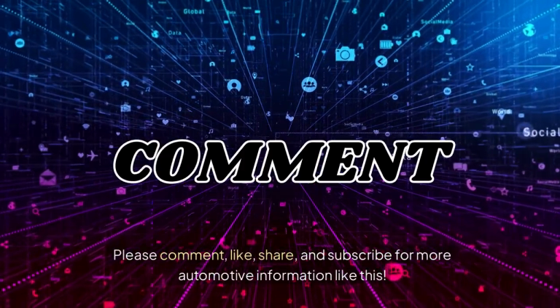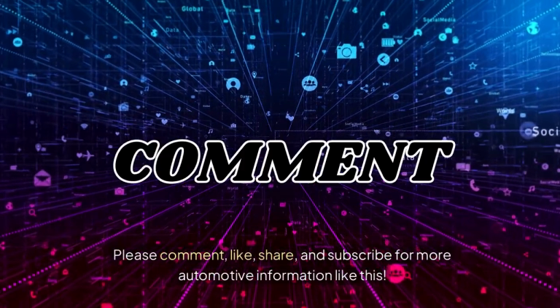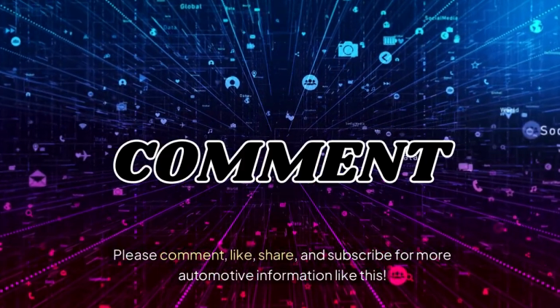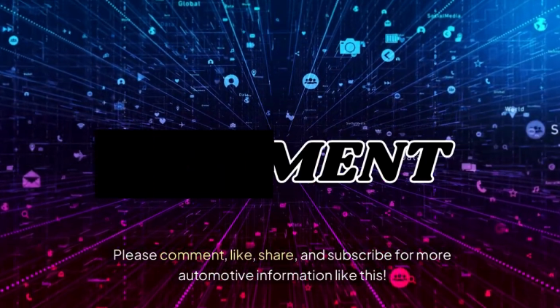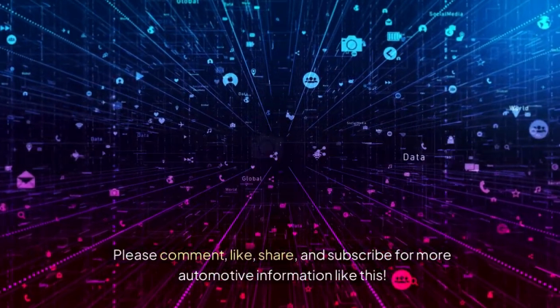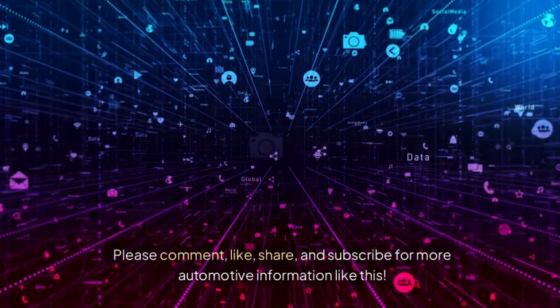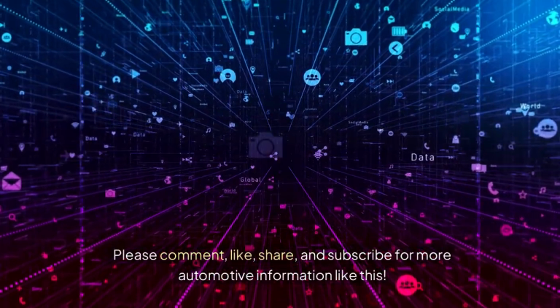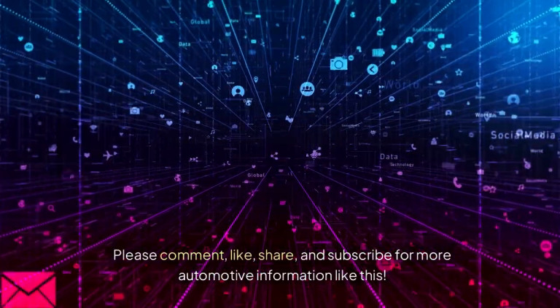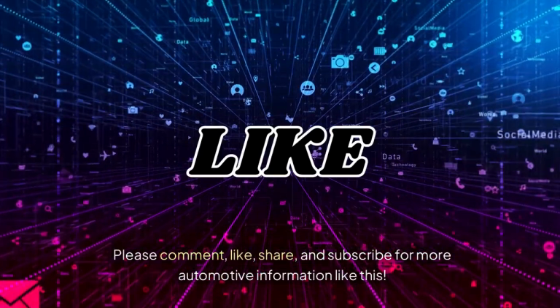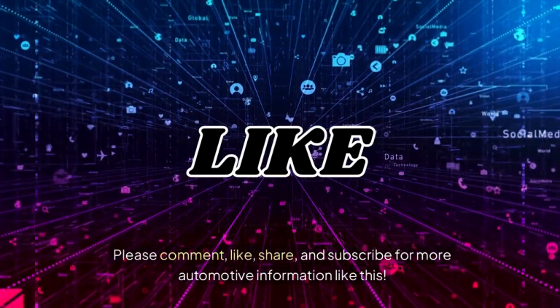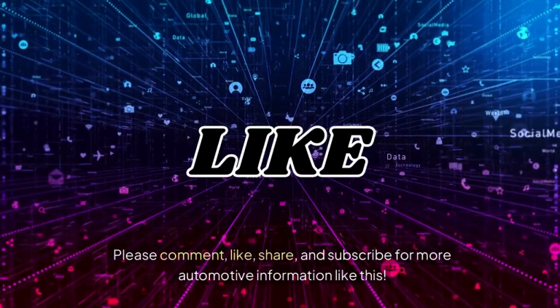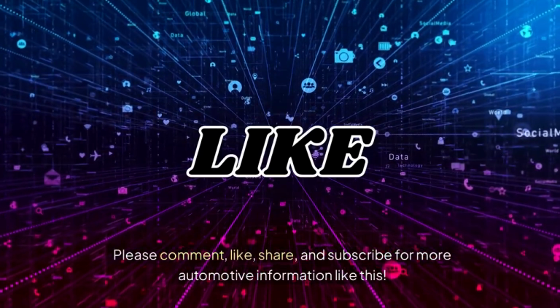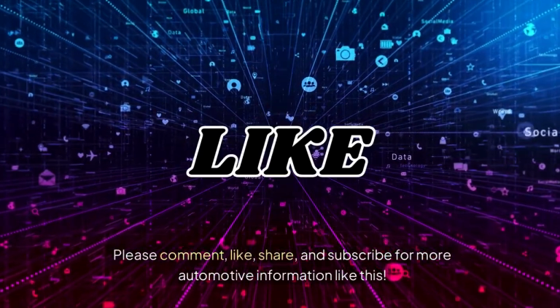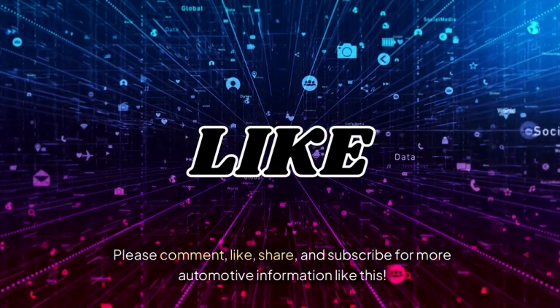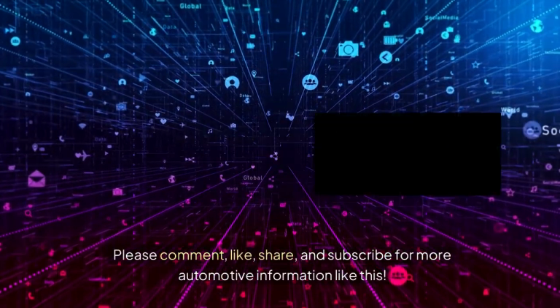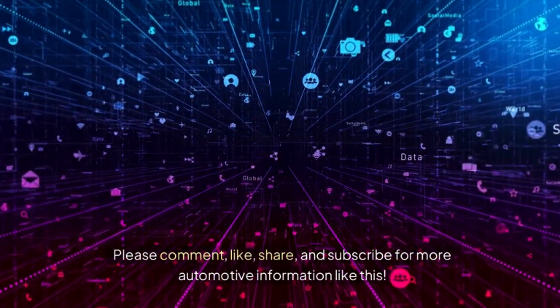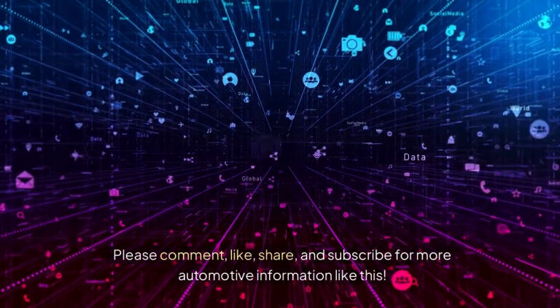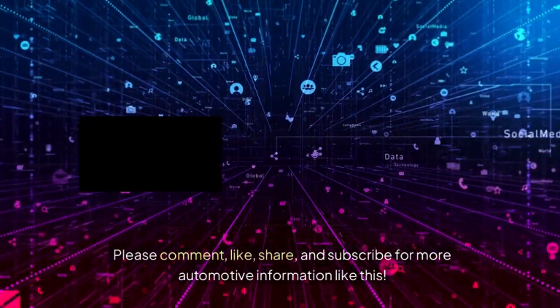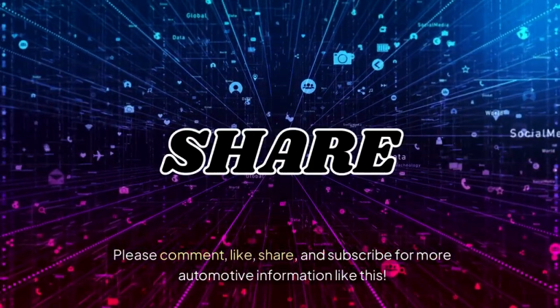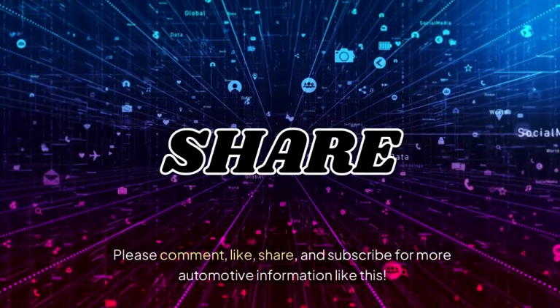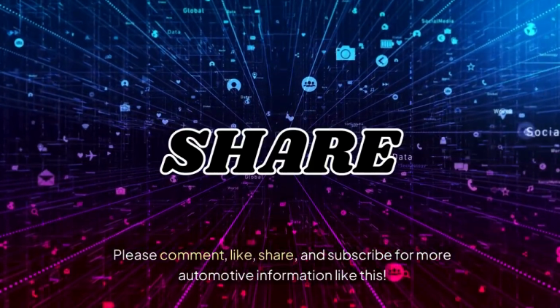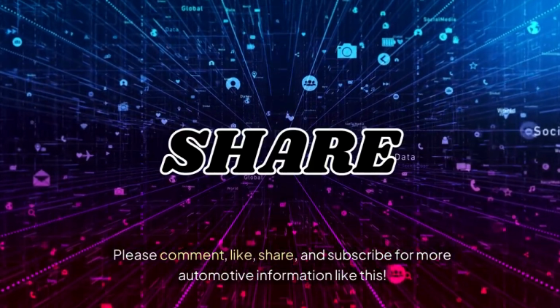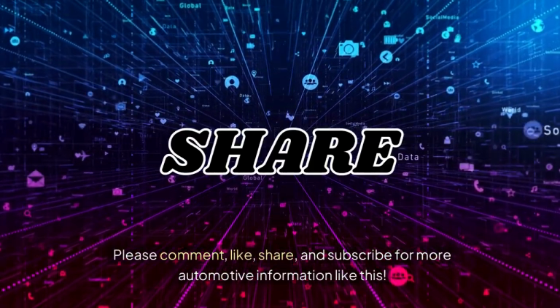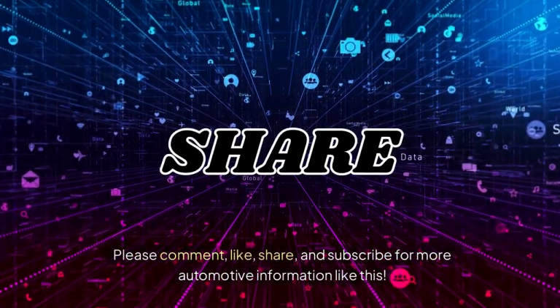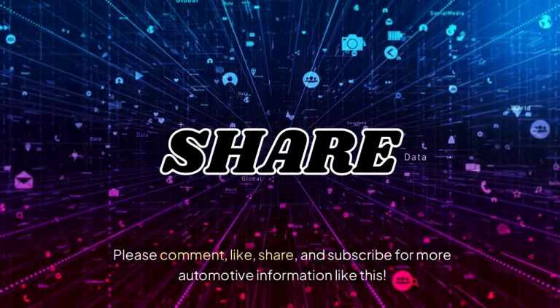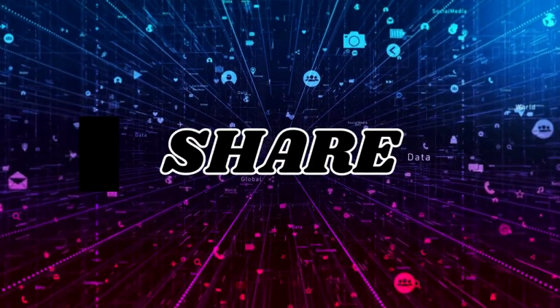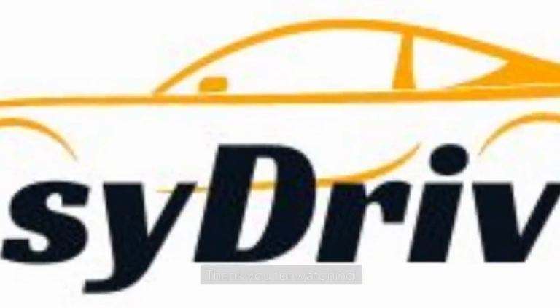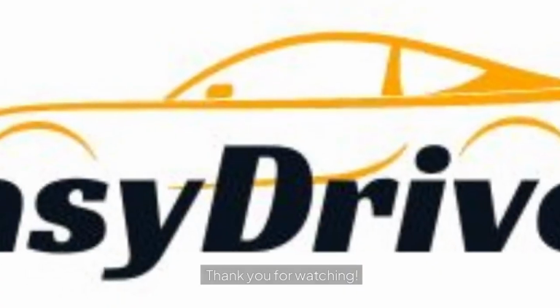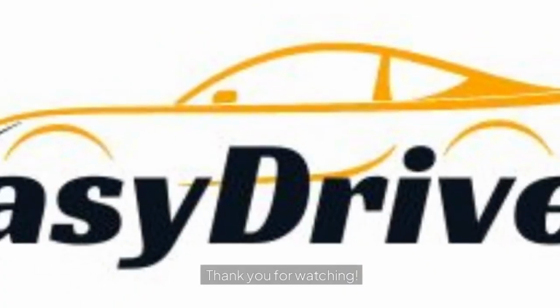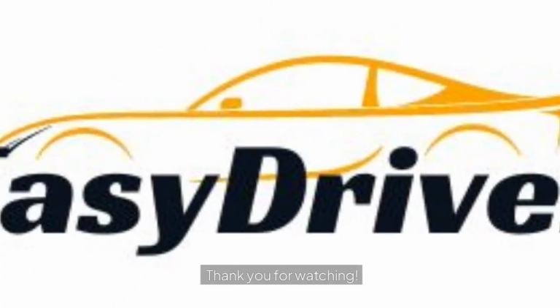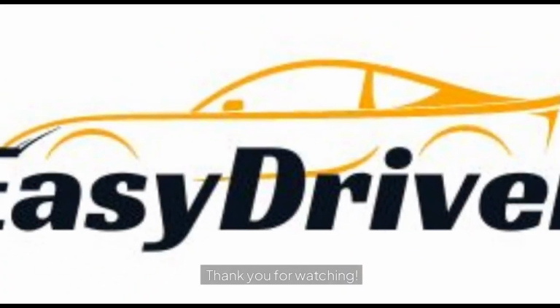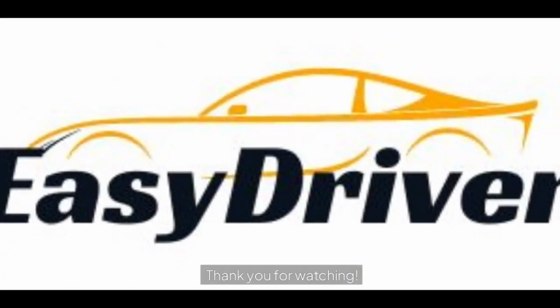Please like, share, and subscribe for more automotive information like this. Thank you for watching.